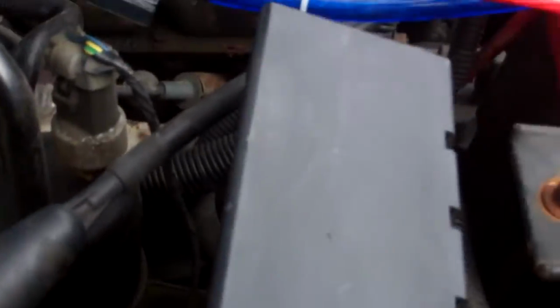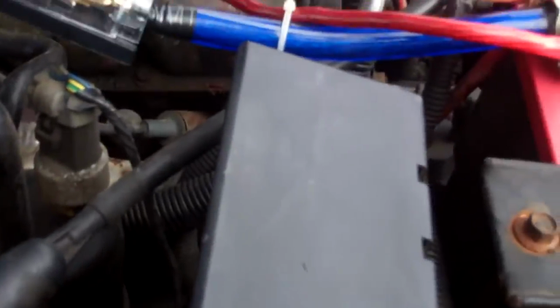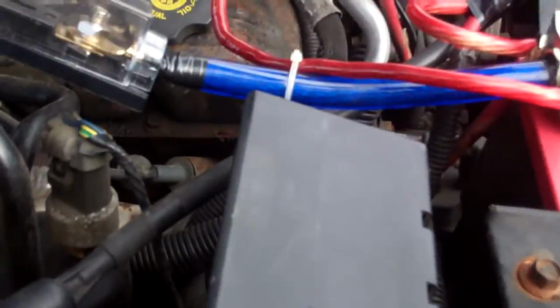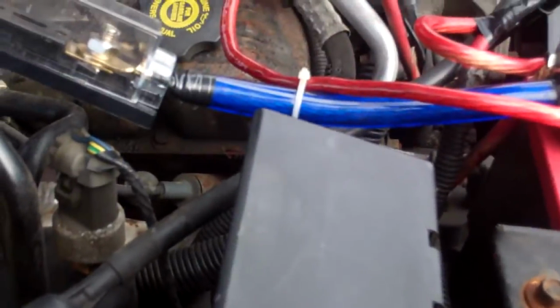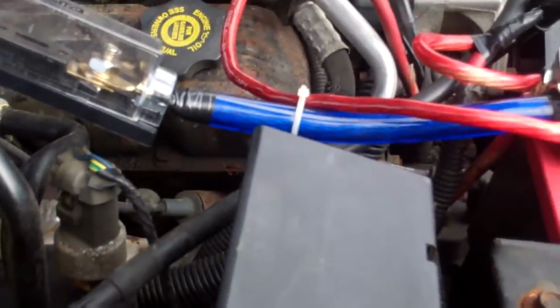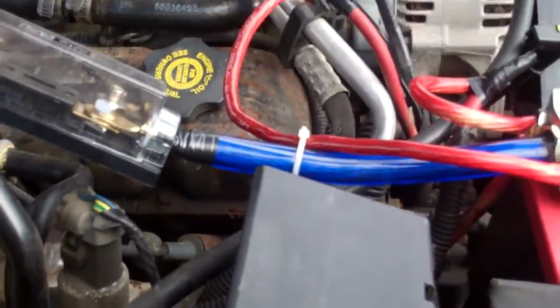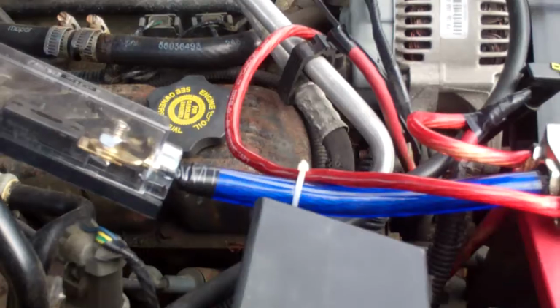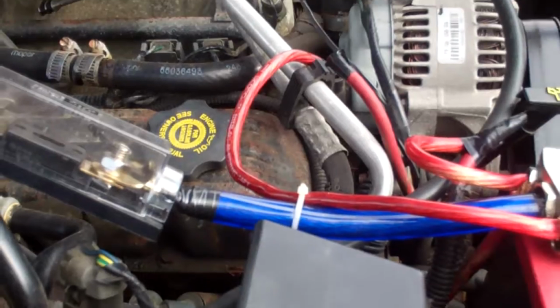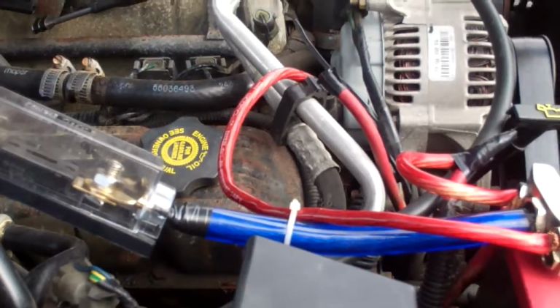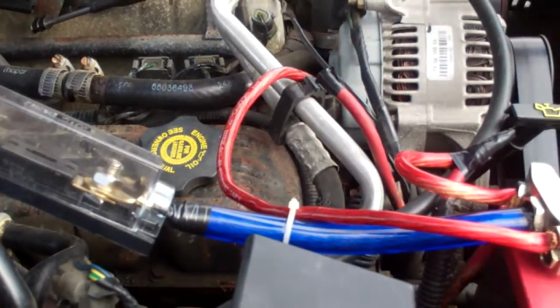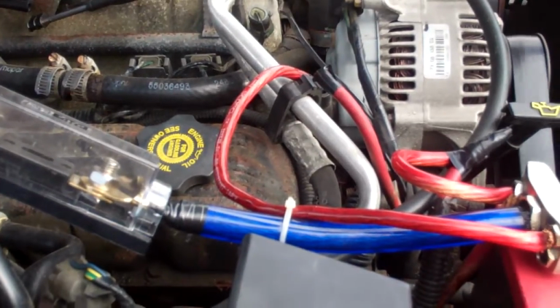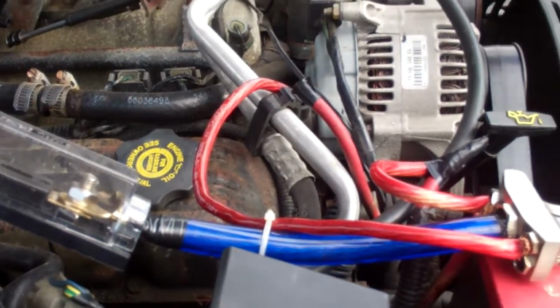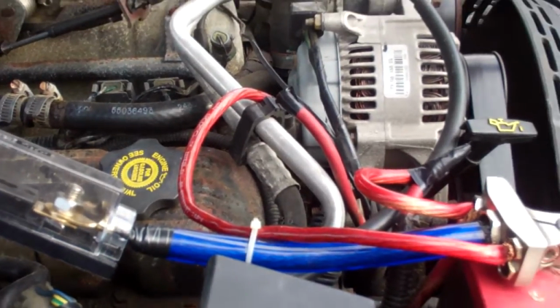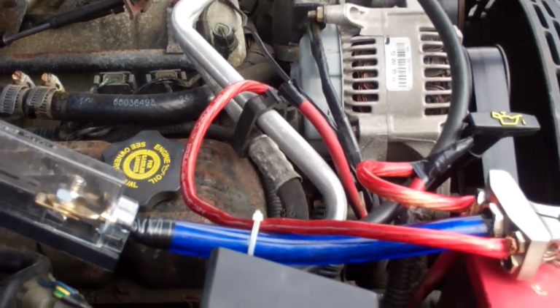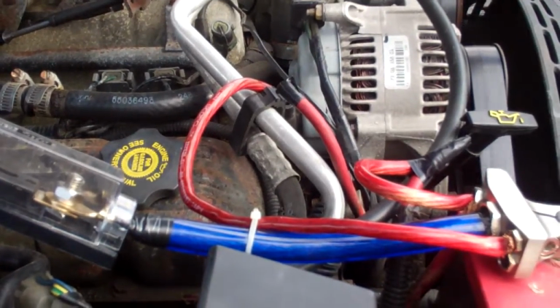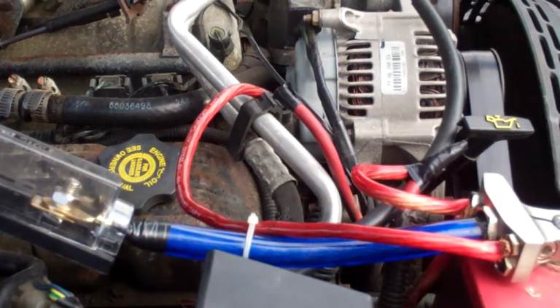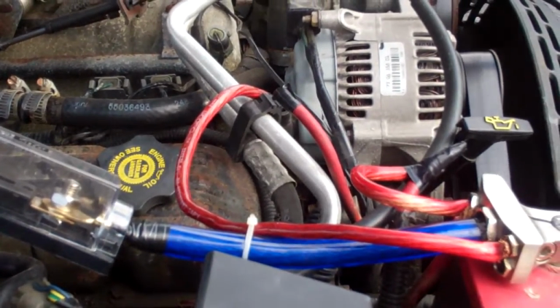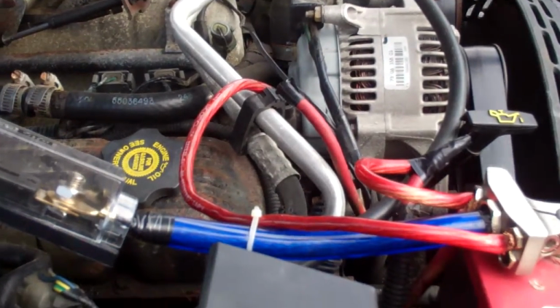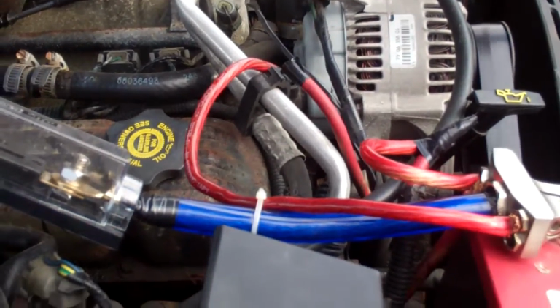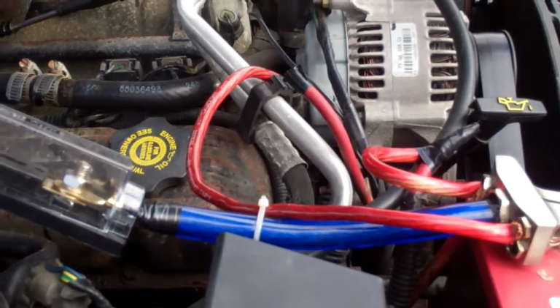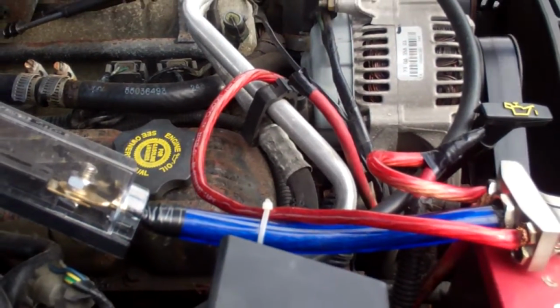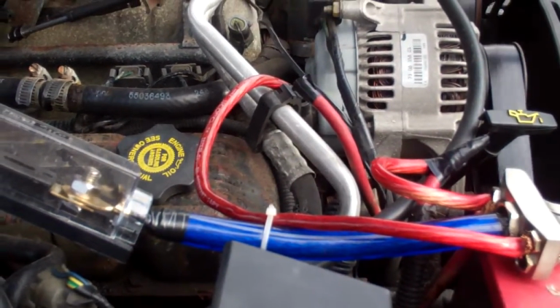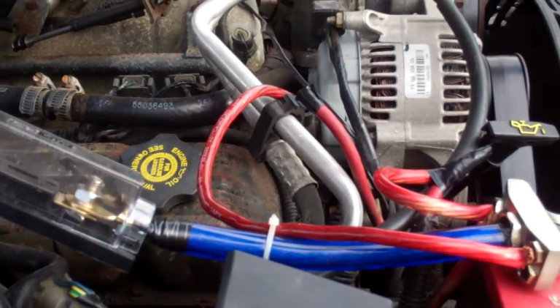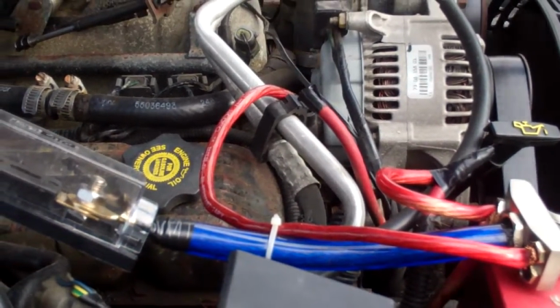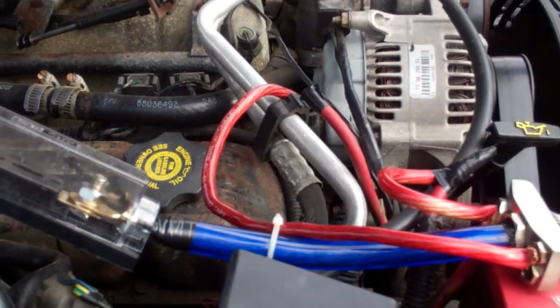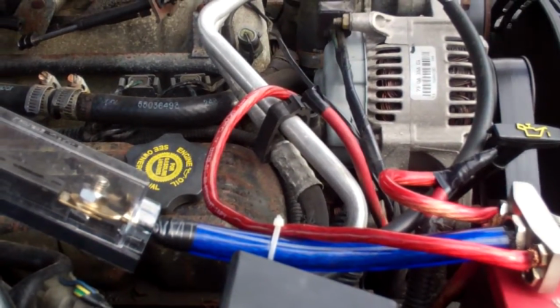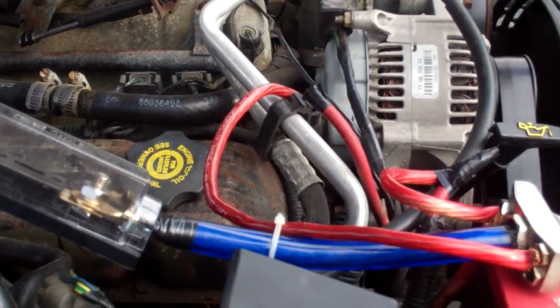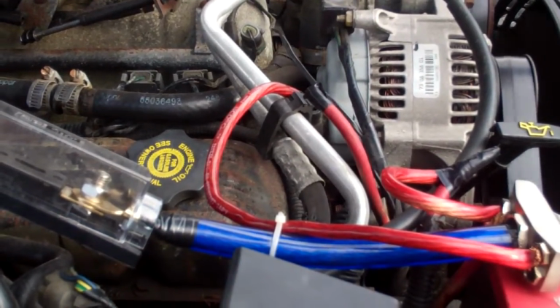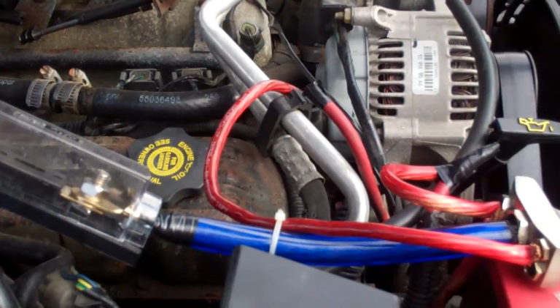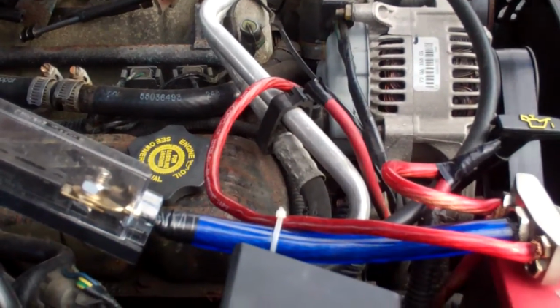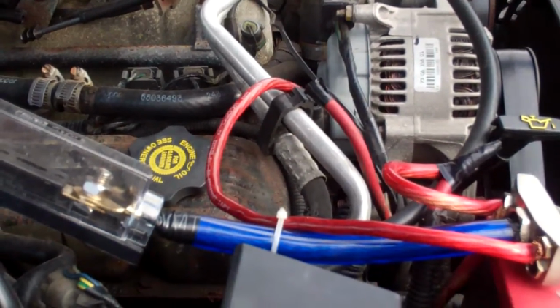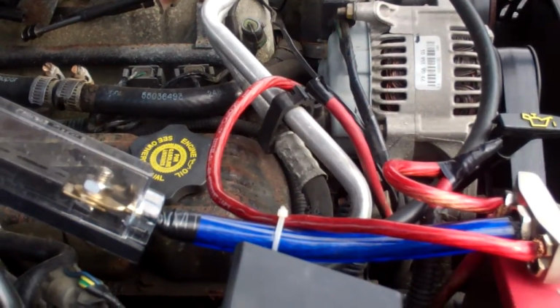Let me know what that old power wire does or something — I'm lost.